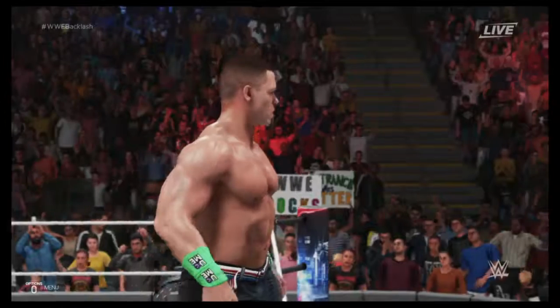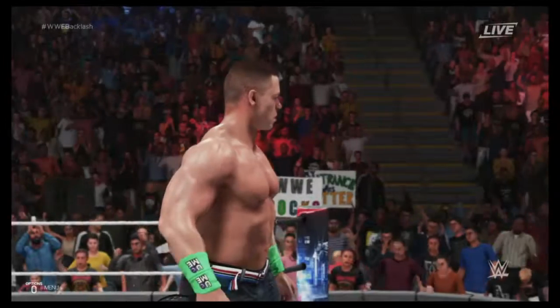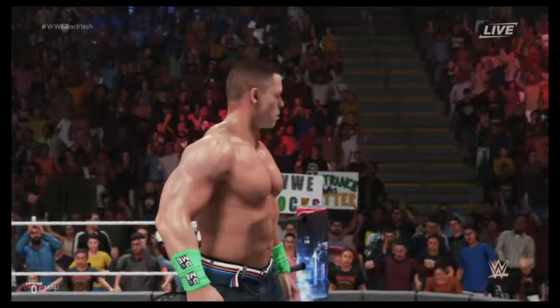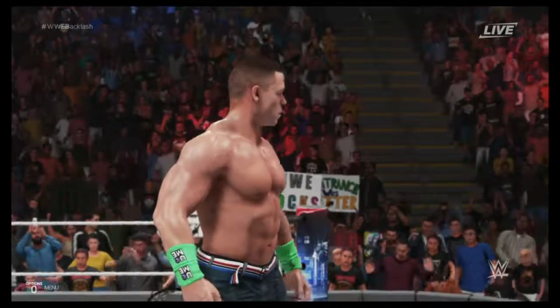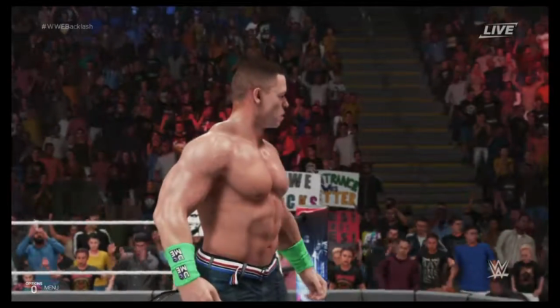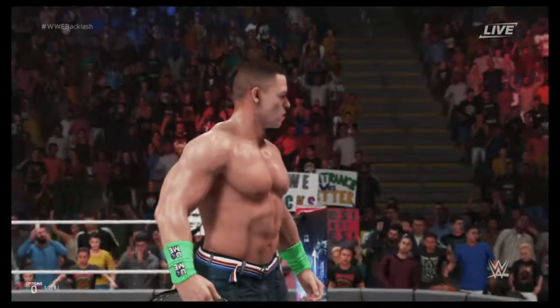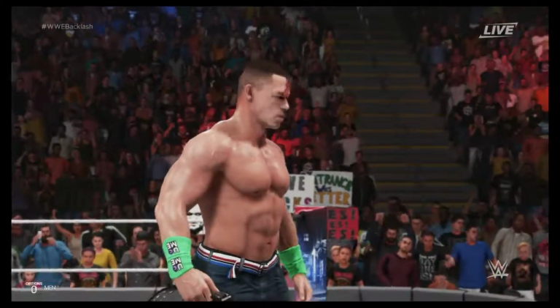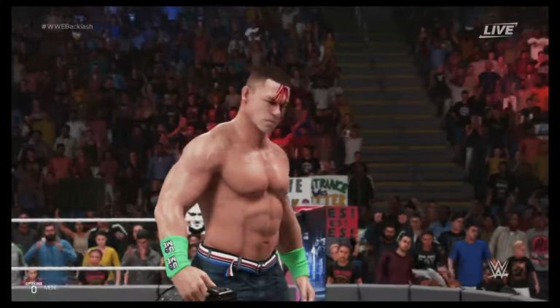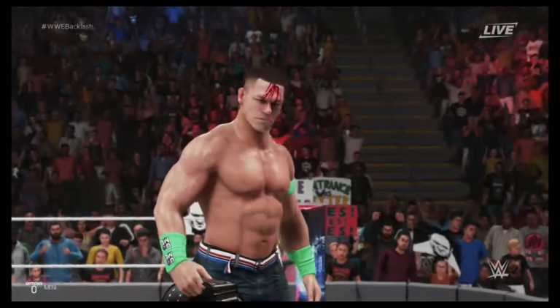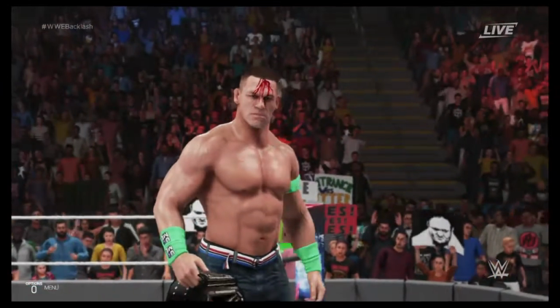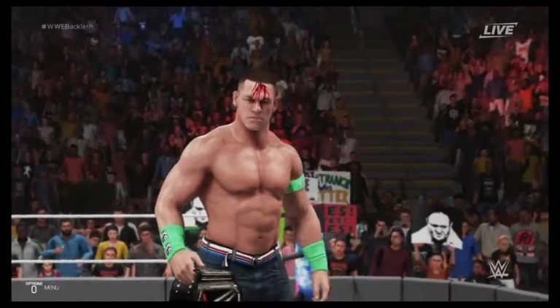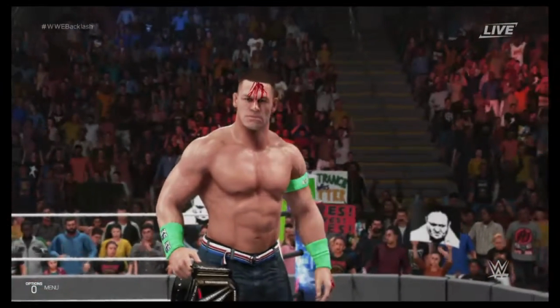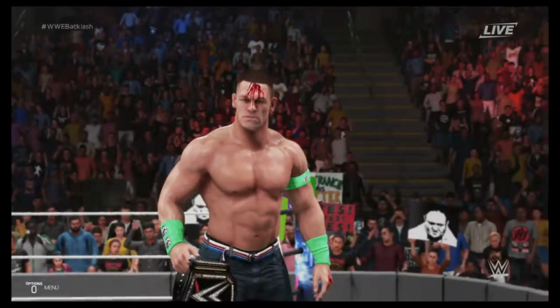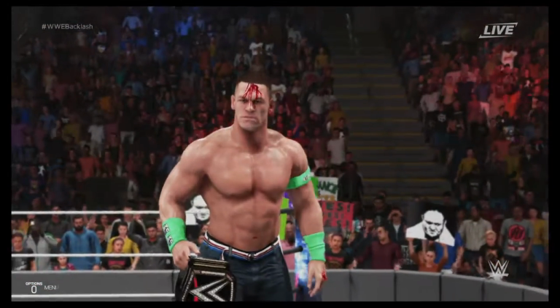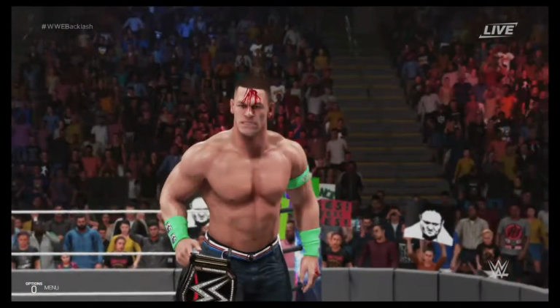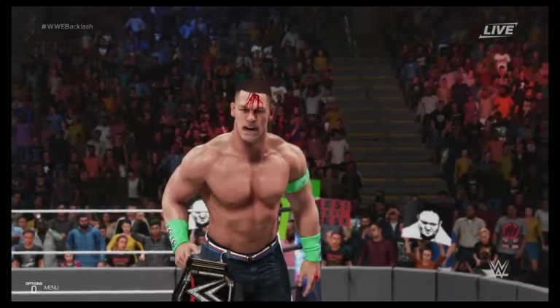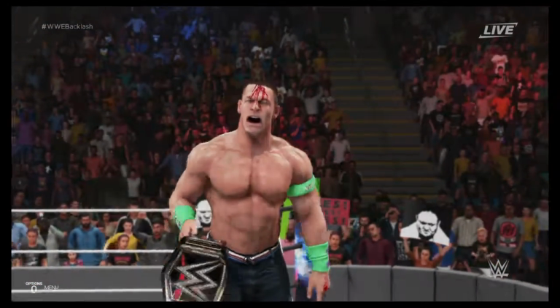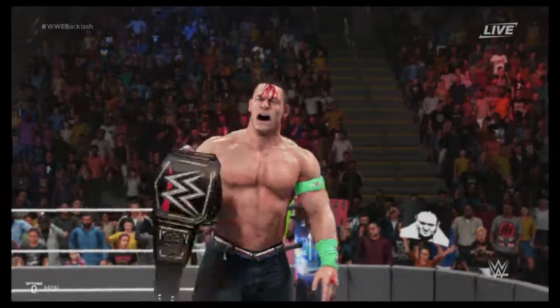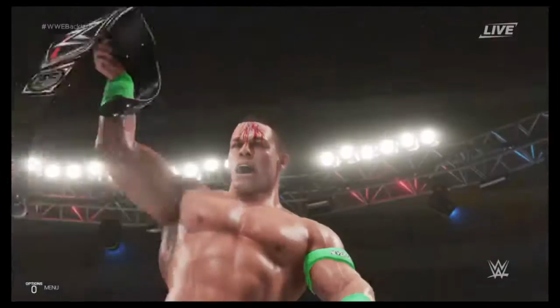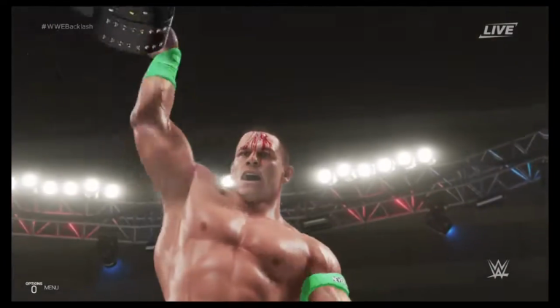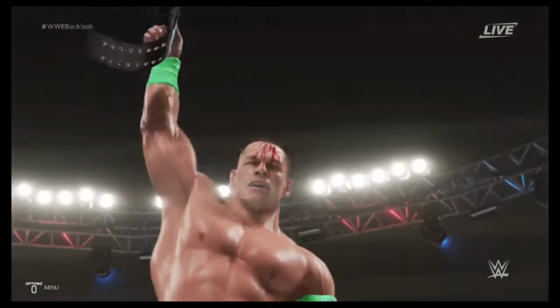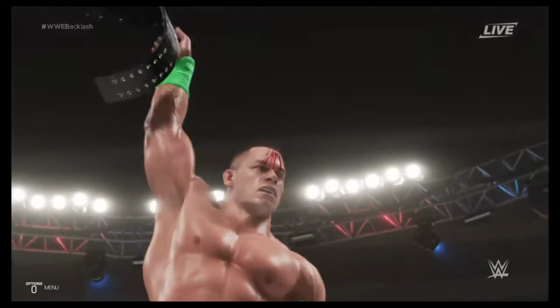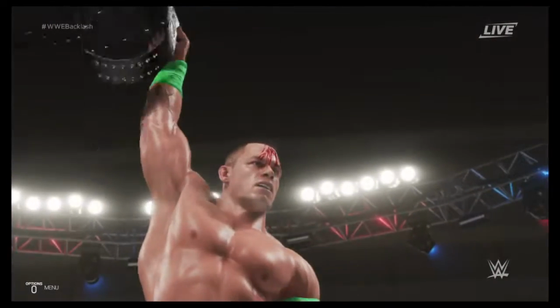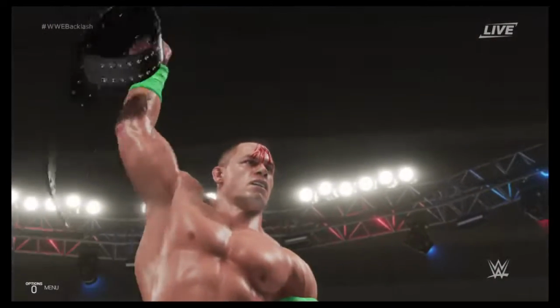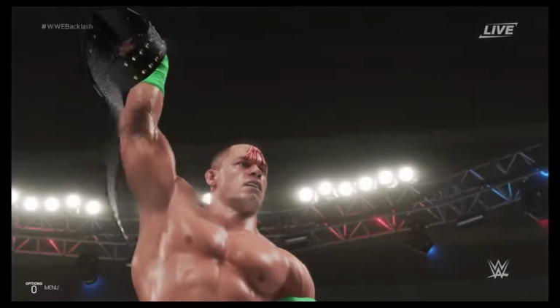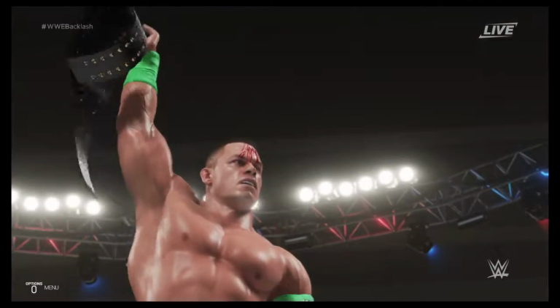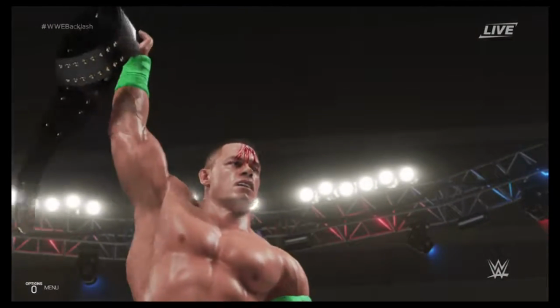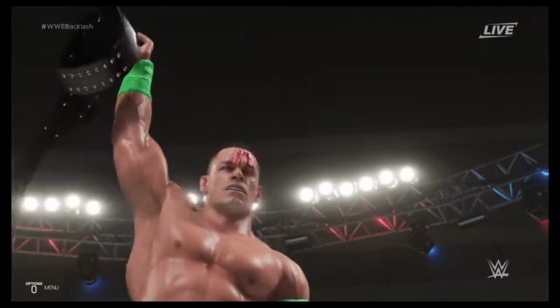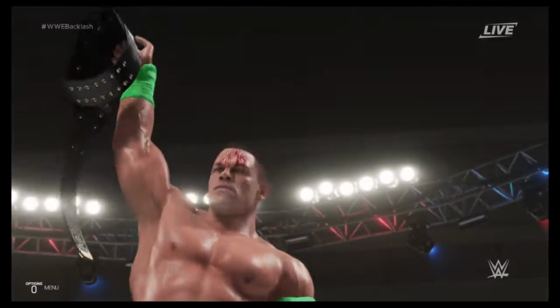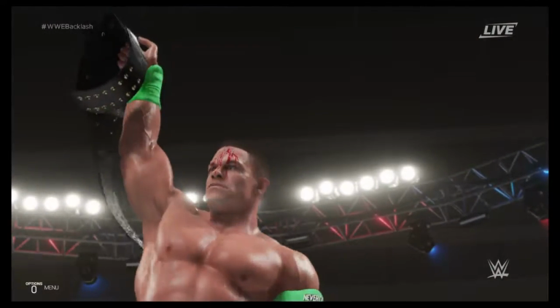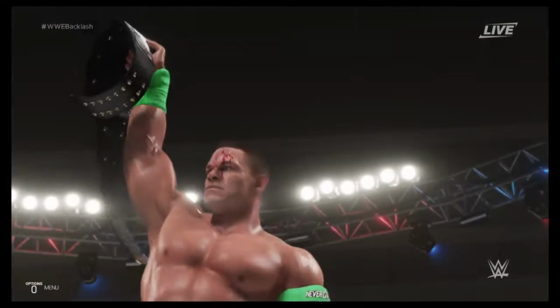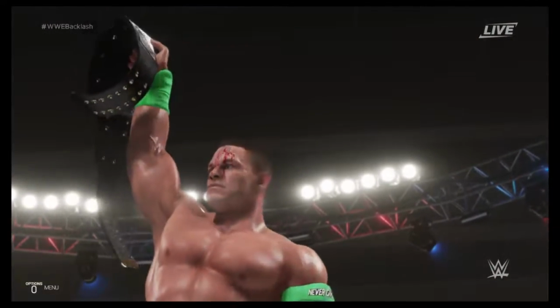As hard as it will be not to think about that amazing match we just saw, we must move on here, guys.